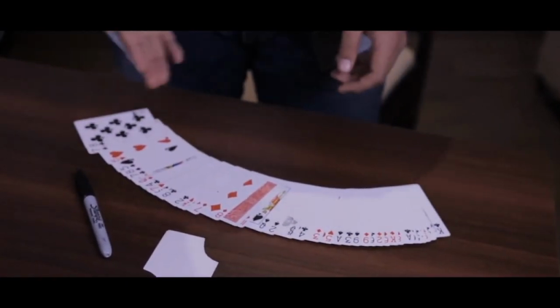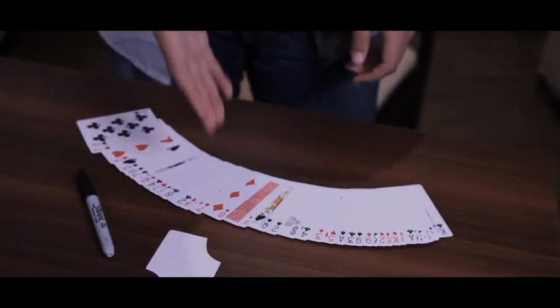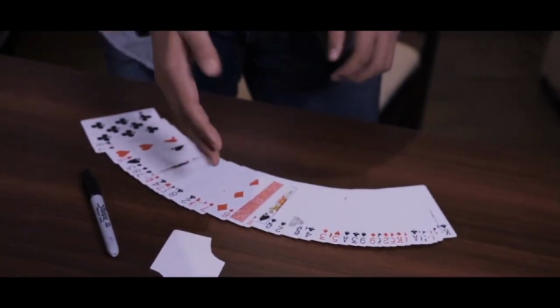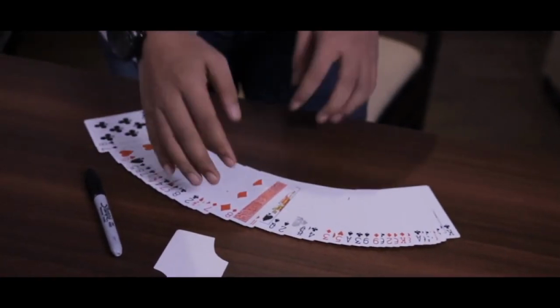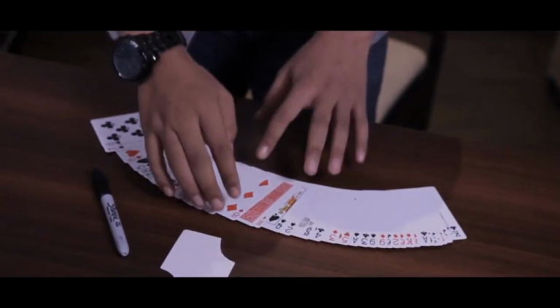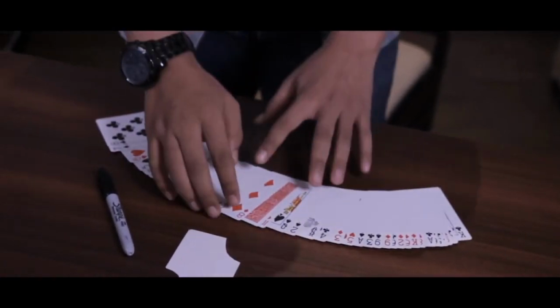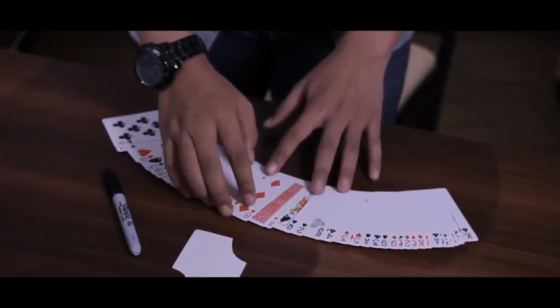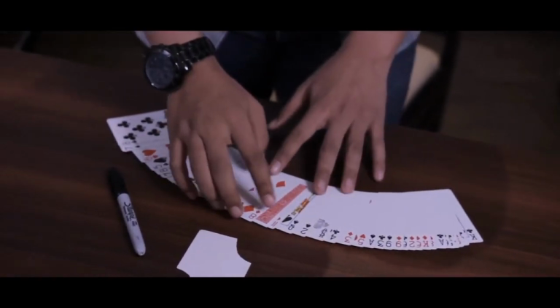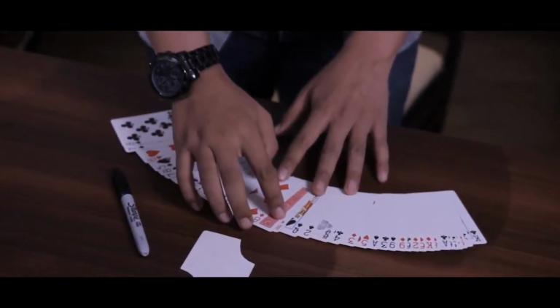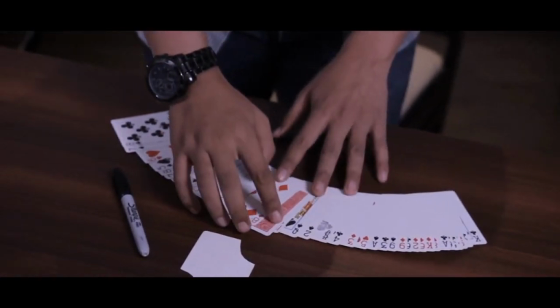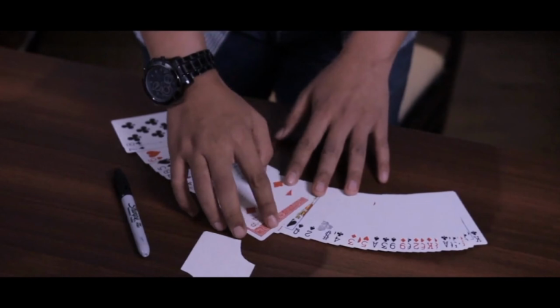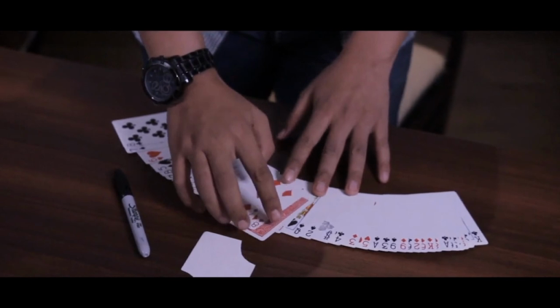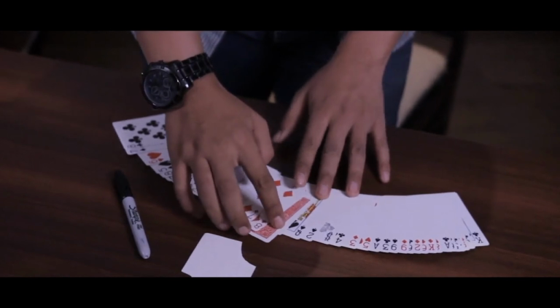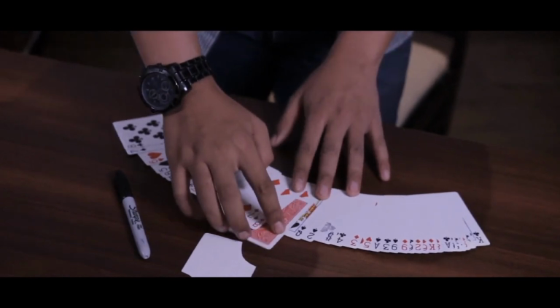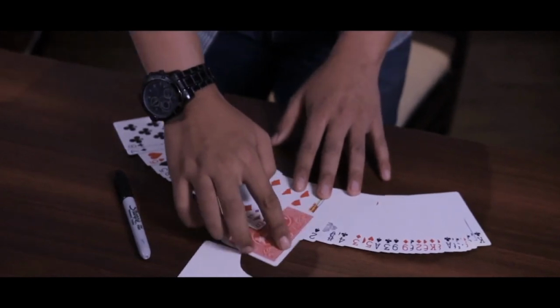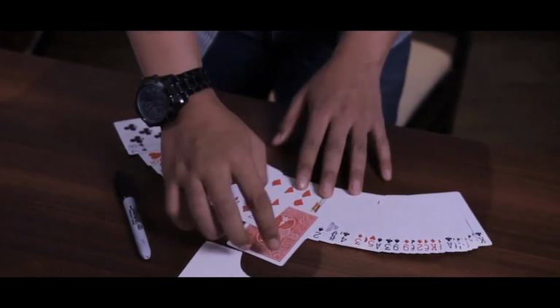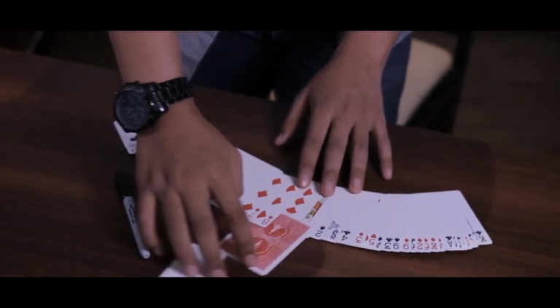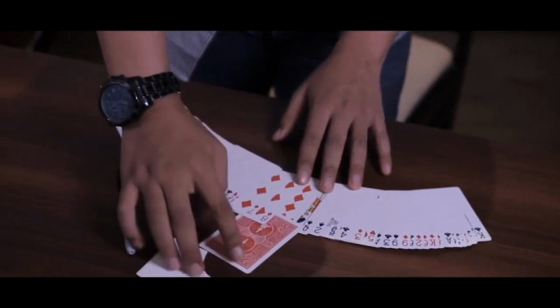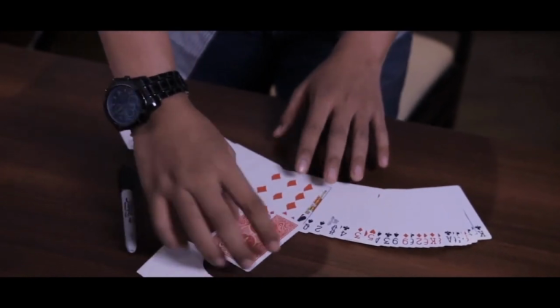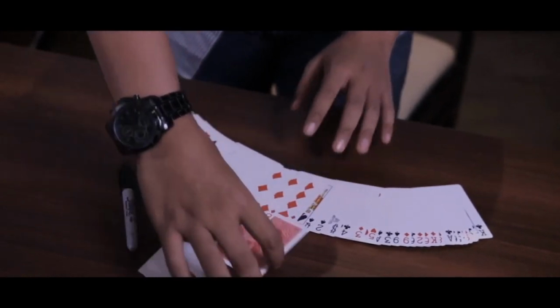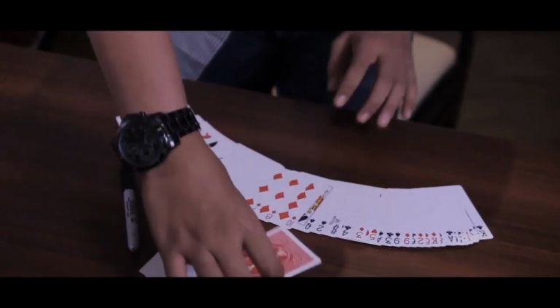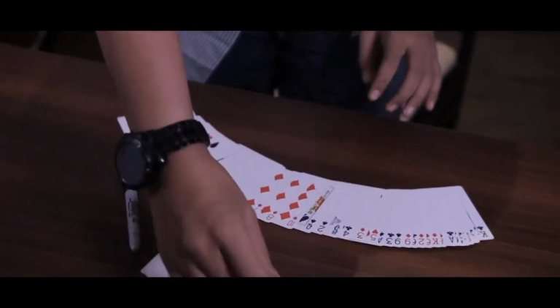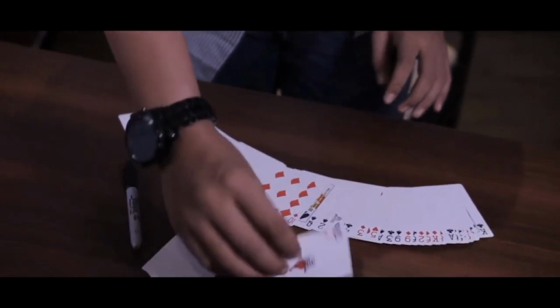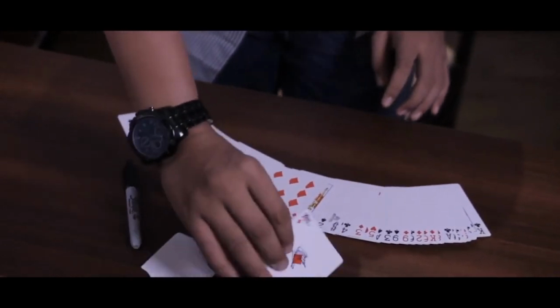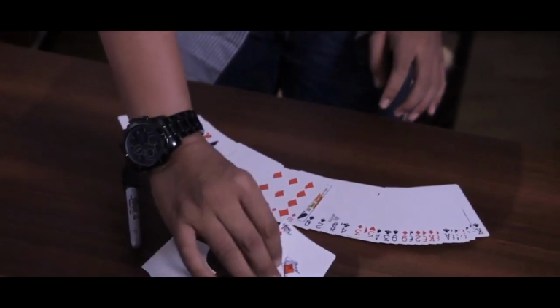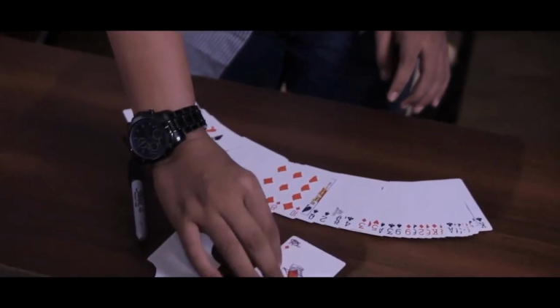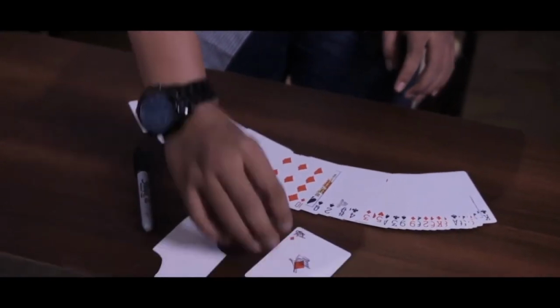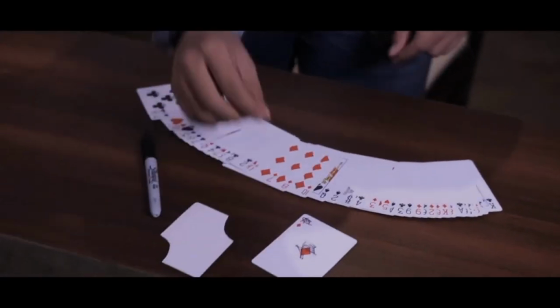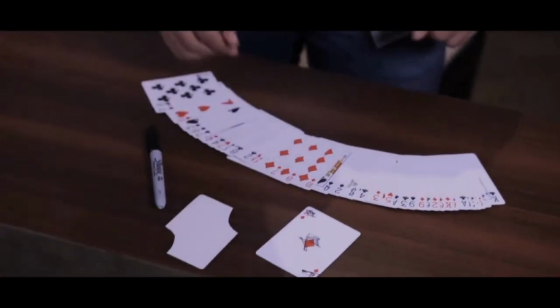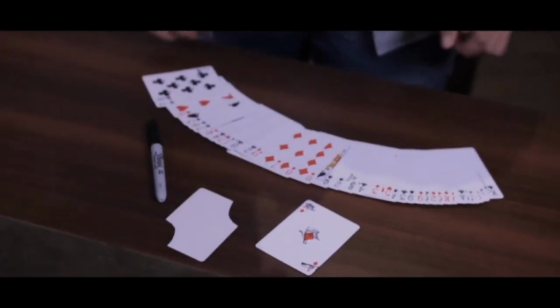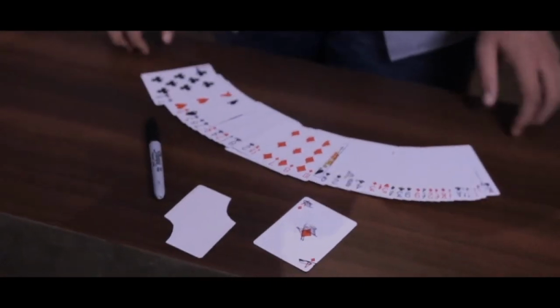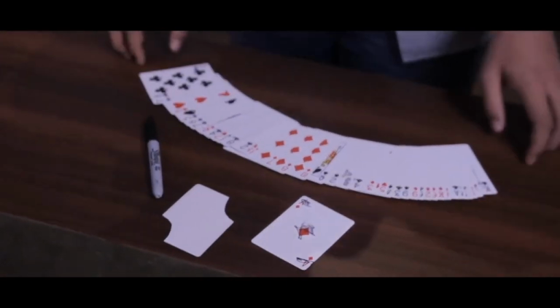Face down in the middle of the deck. Take it out — there's the signed card.